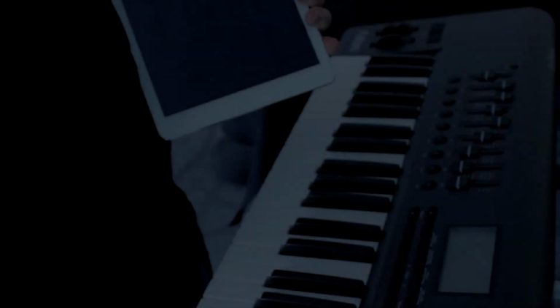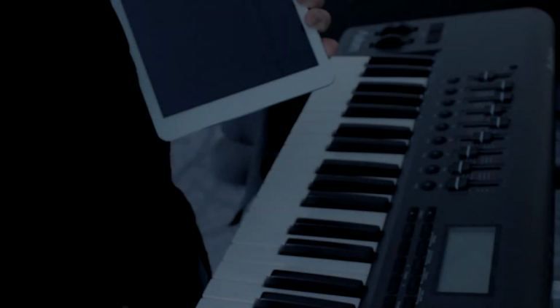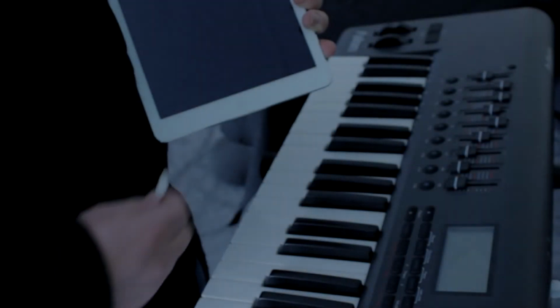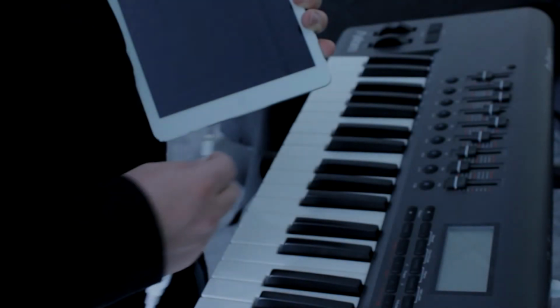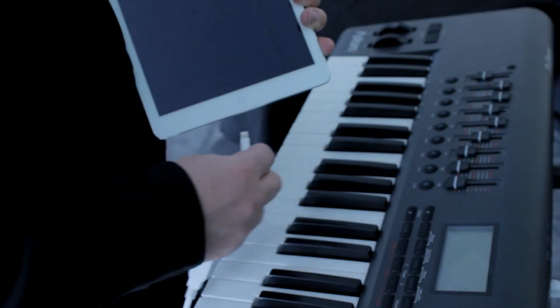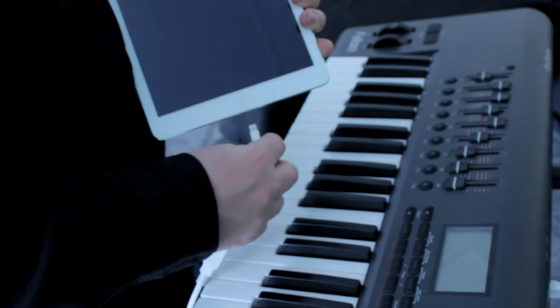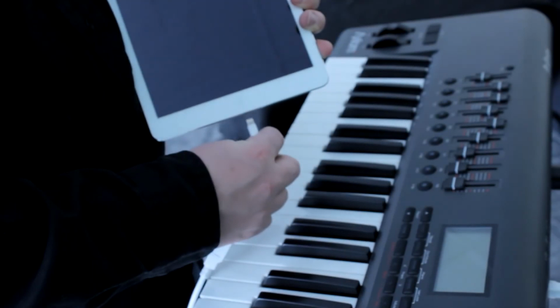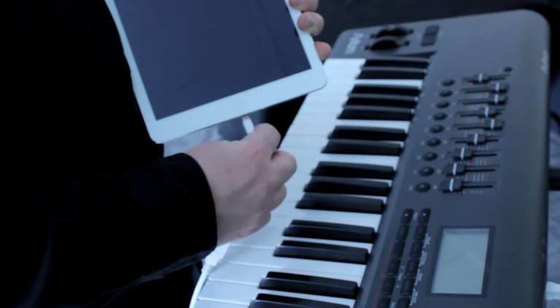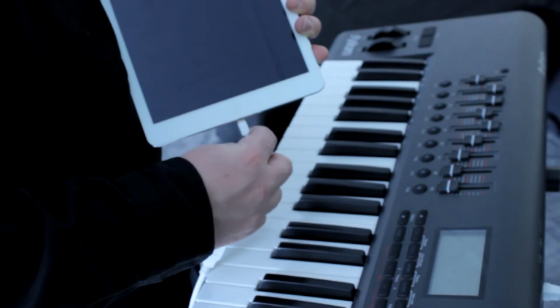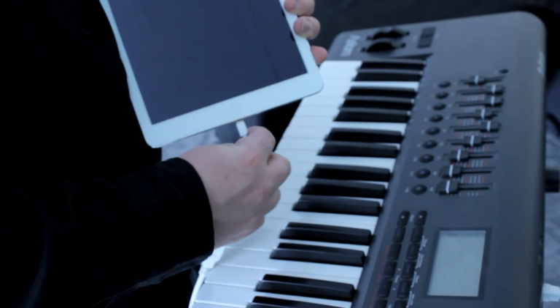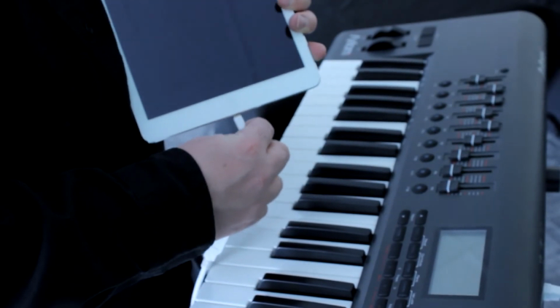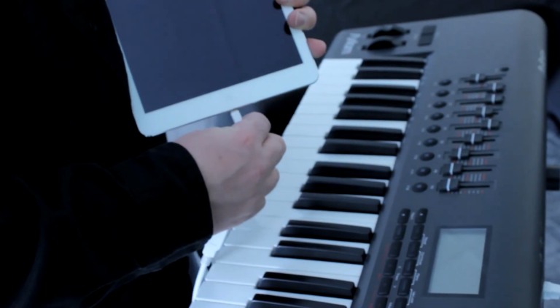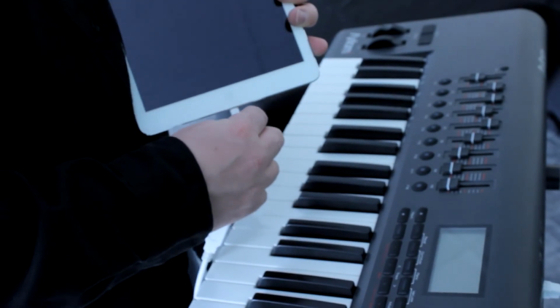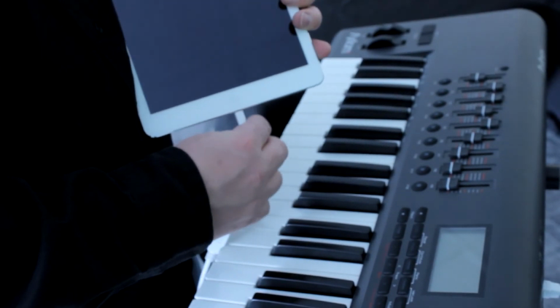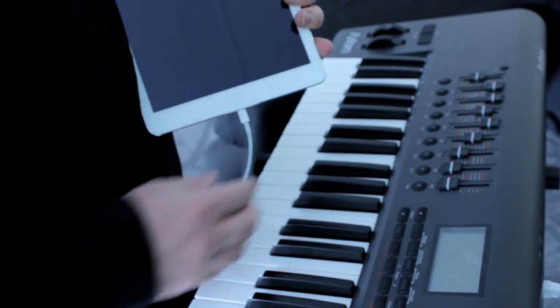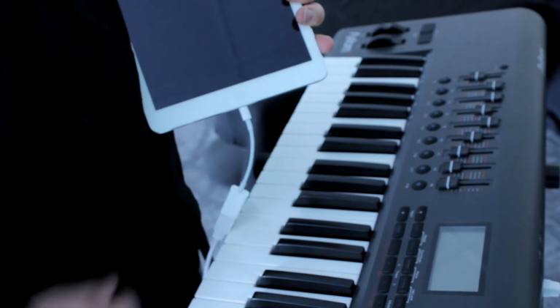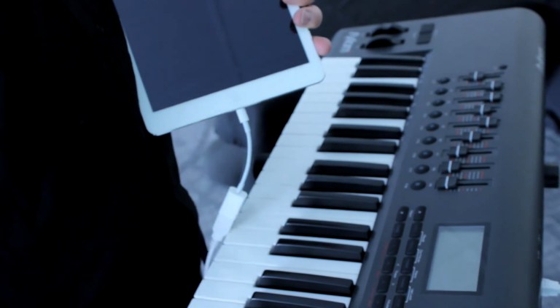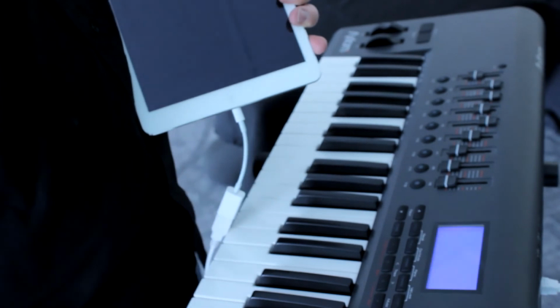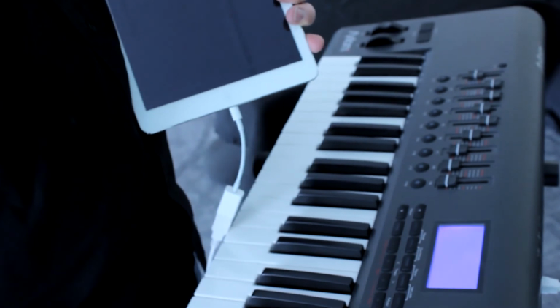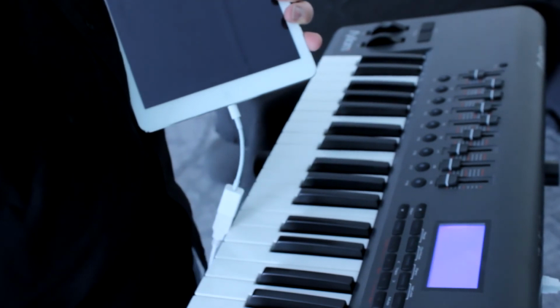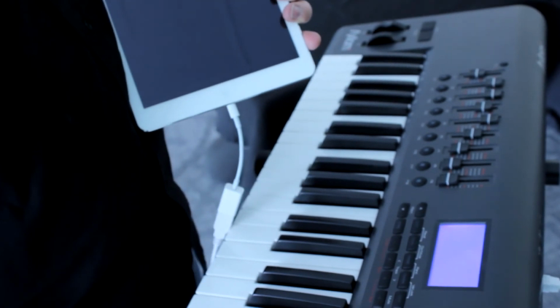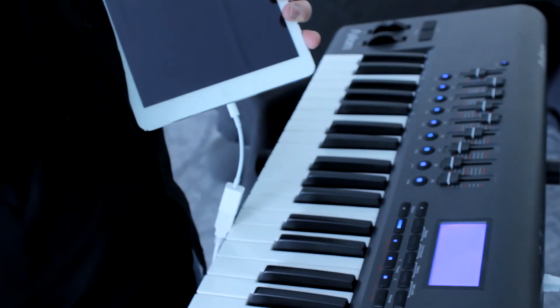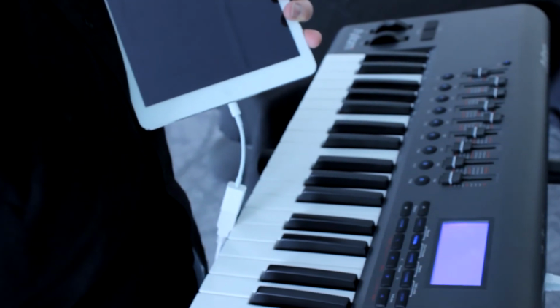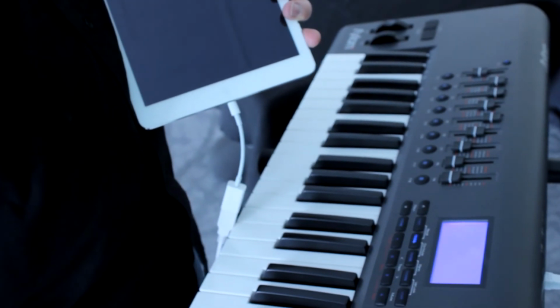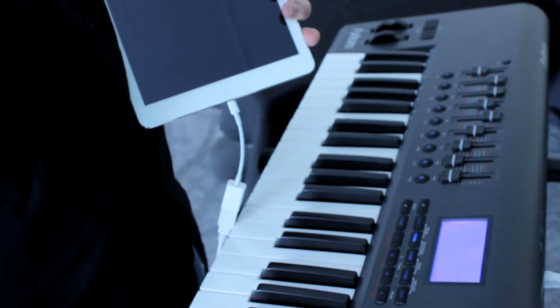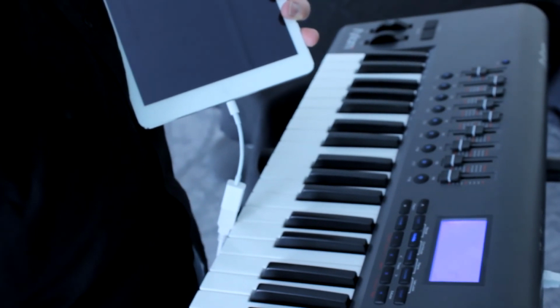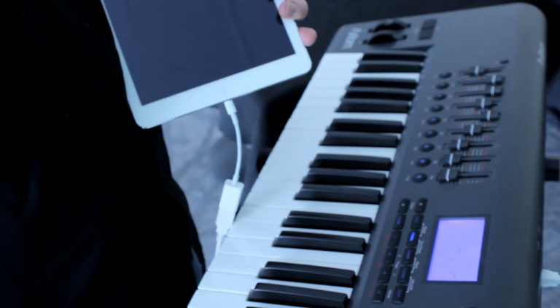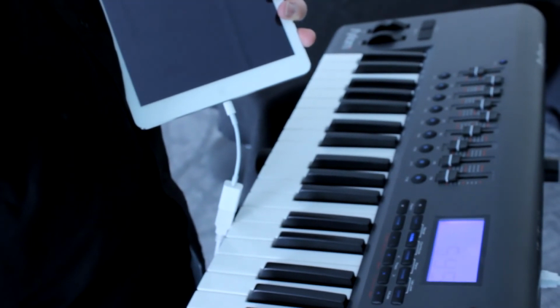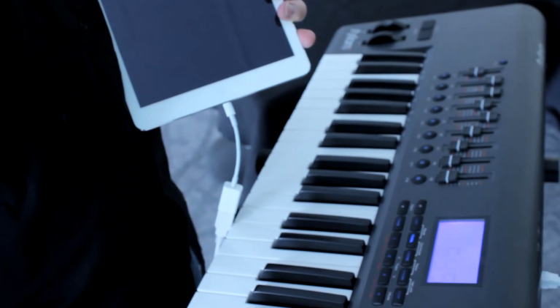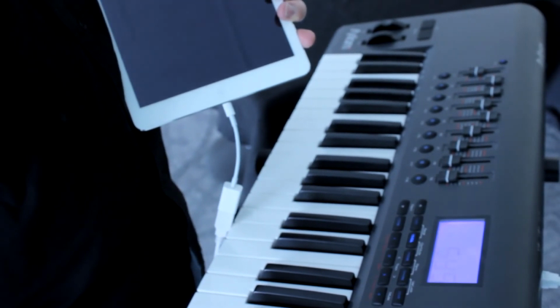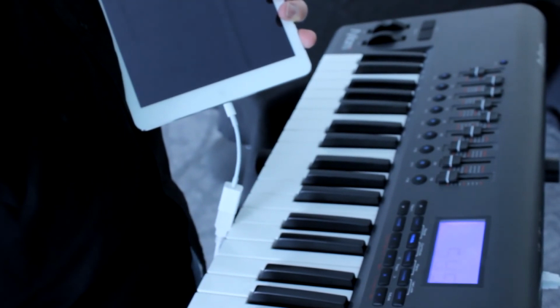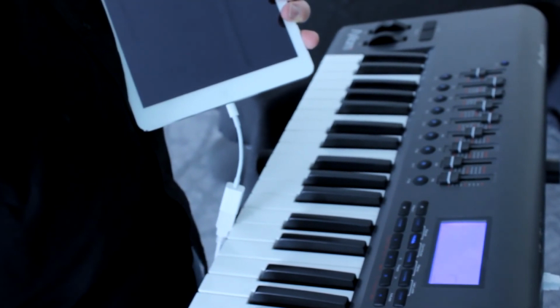Now that you've connected your MIDI device to your iPad, you can use any MIDI-enabled app, like OnSong, to take your music to another level.